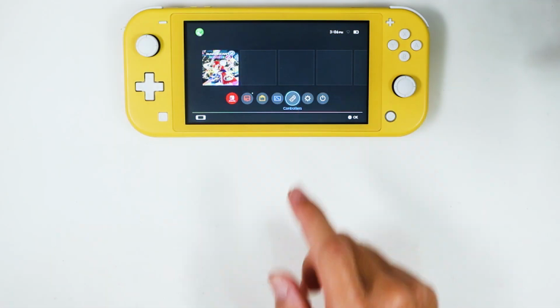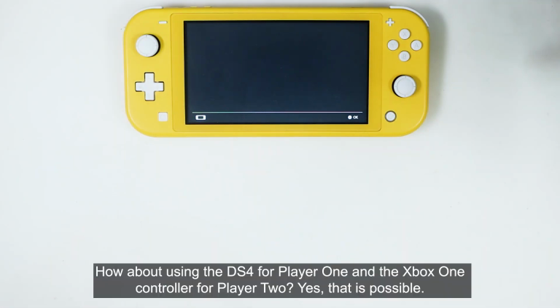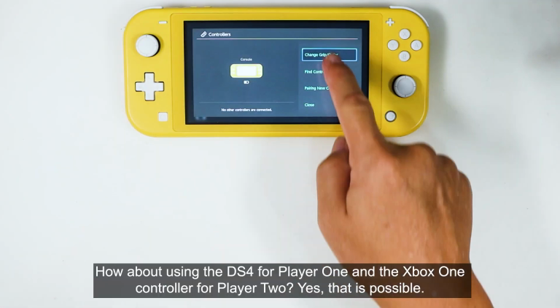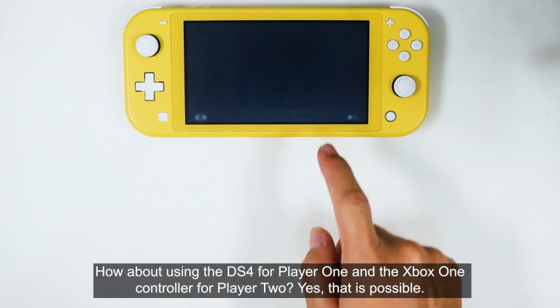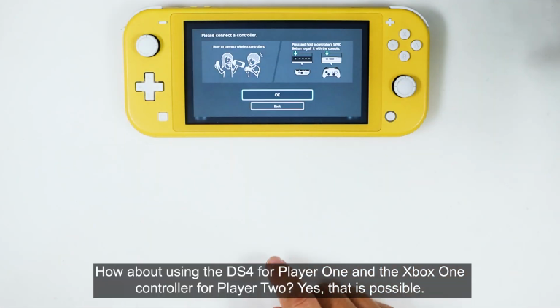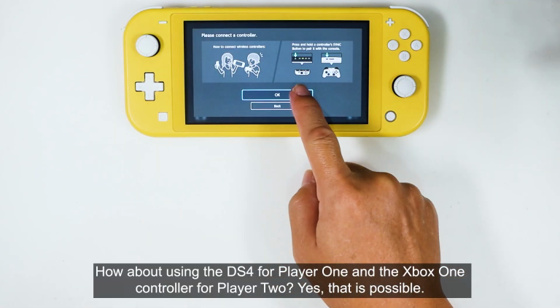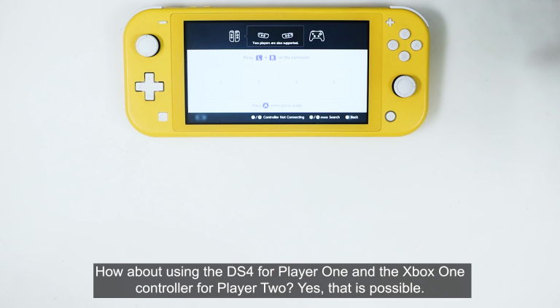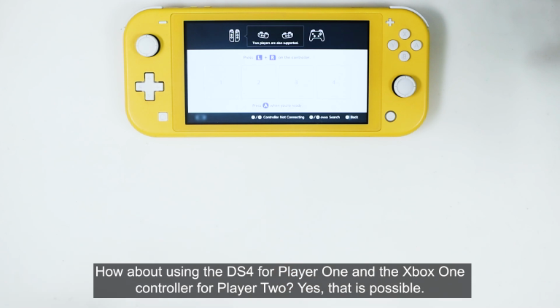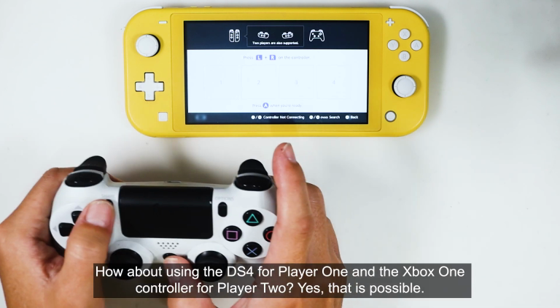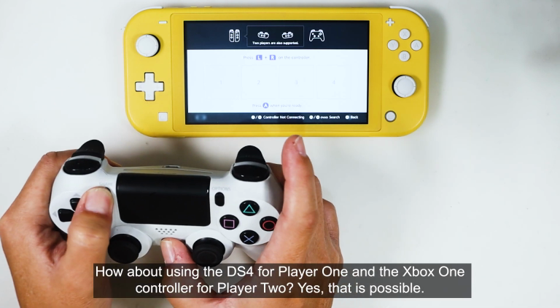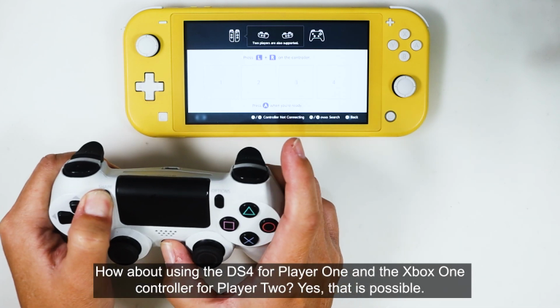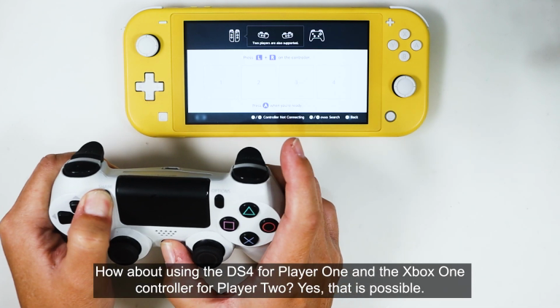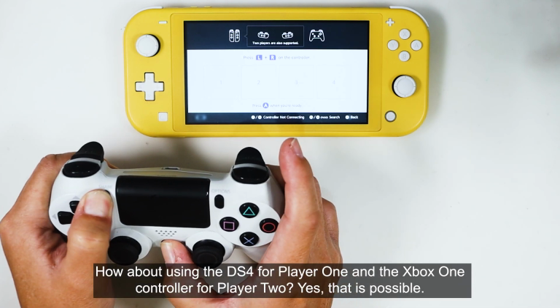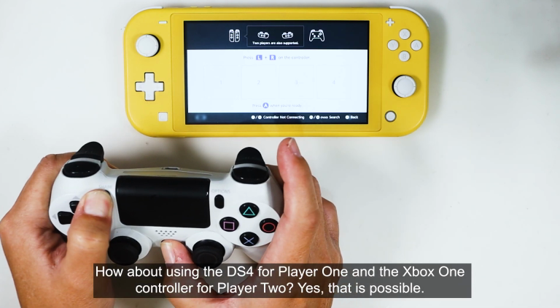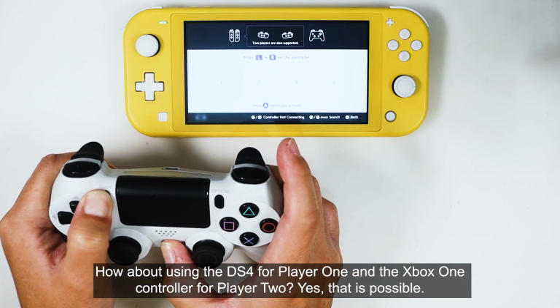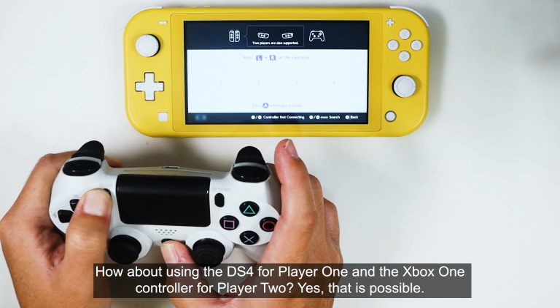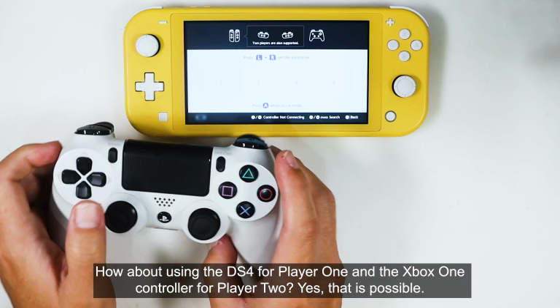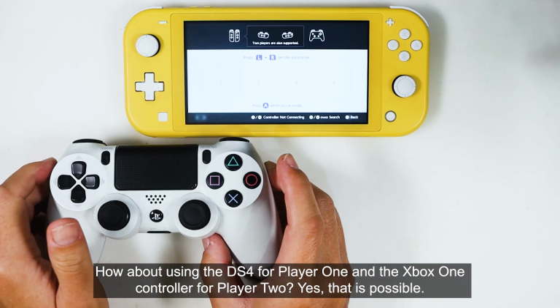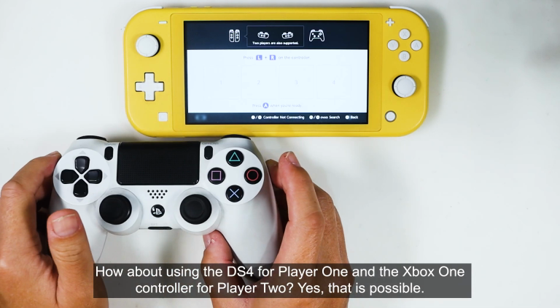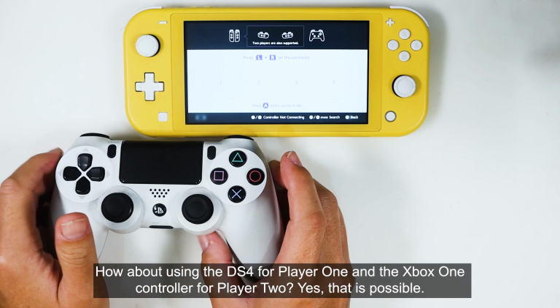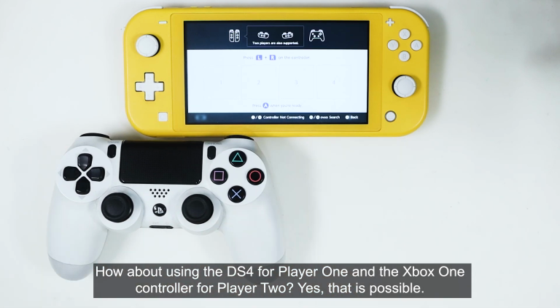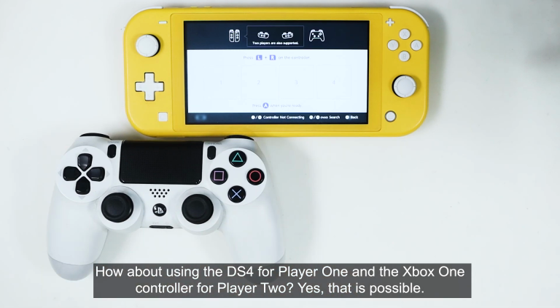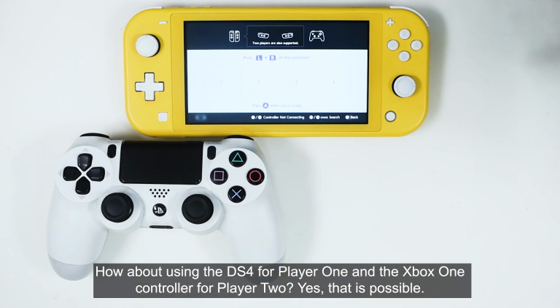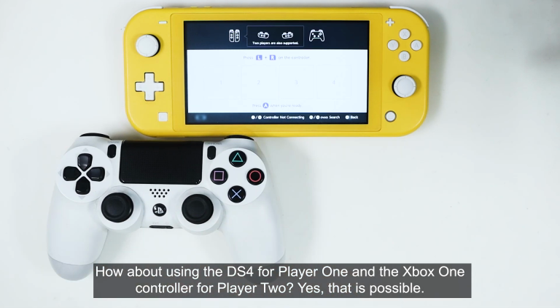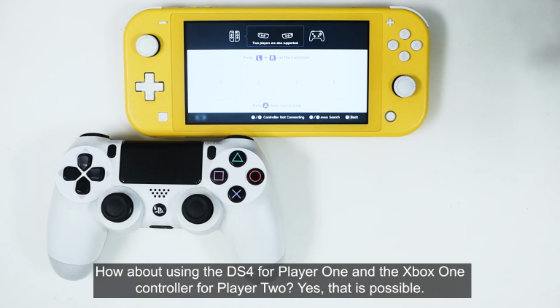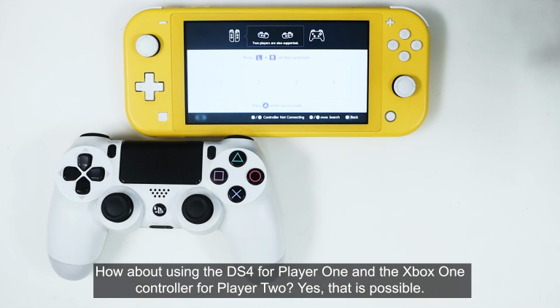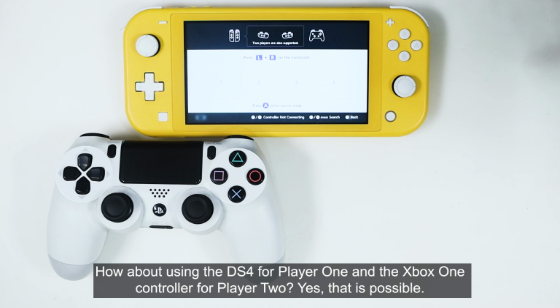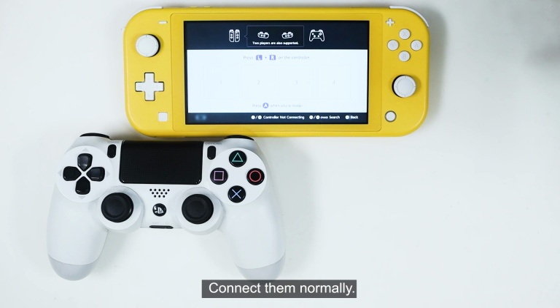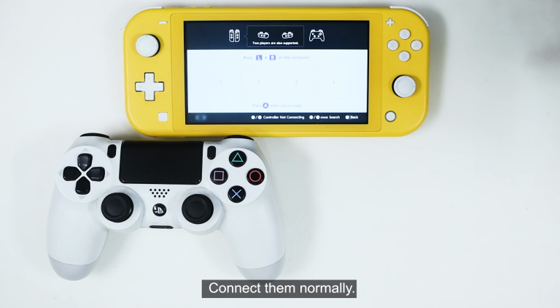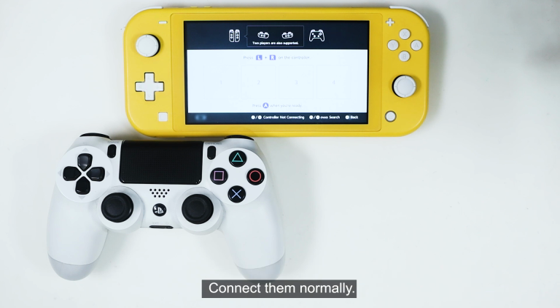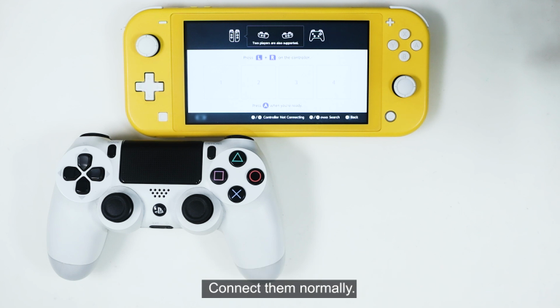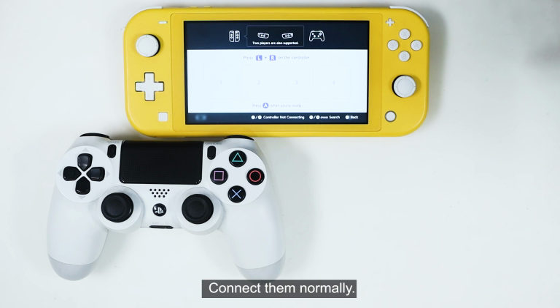How about using the DualShock 4 for player 1 and the Xbox One controller for player 2? Yes, that is possible. Connect them normally.